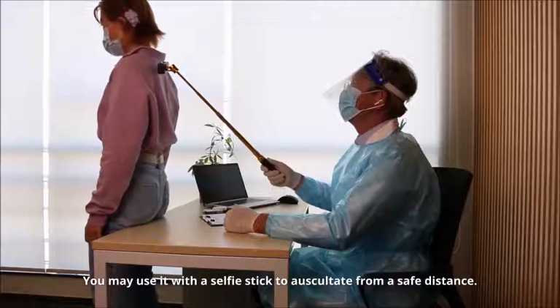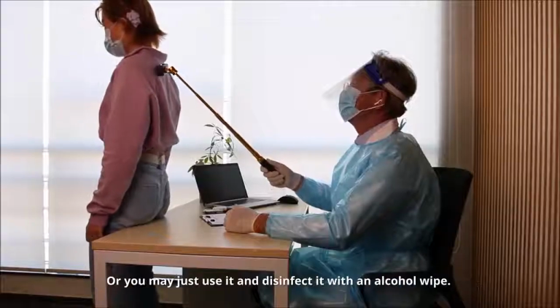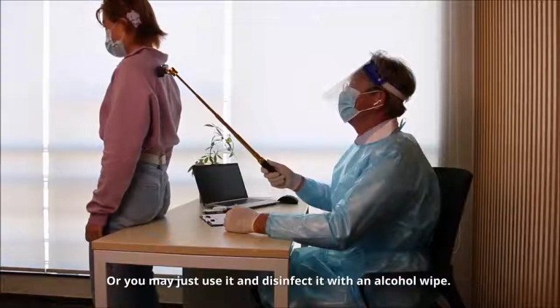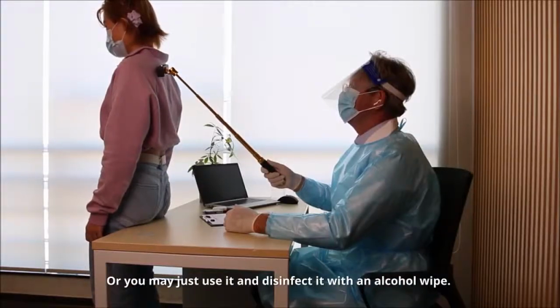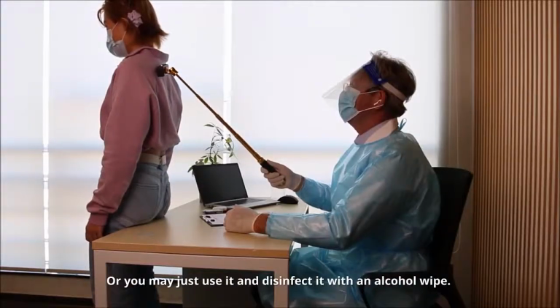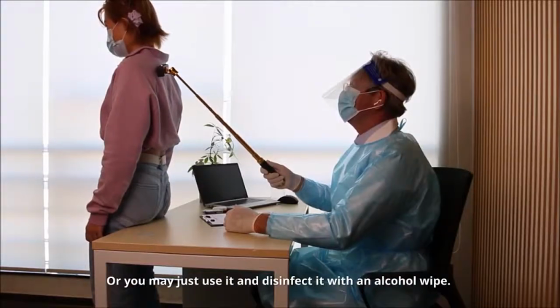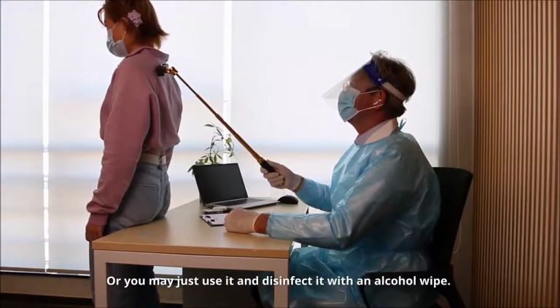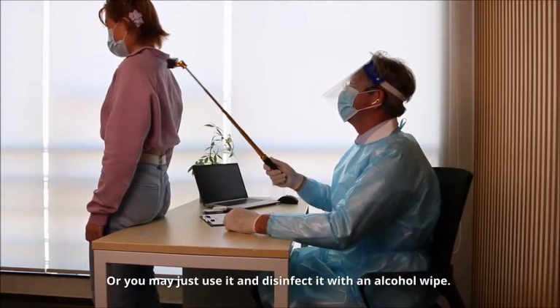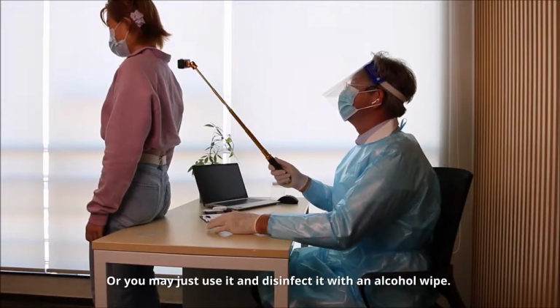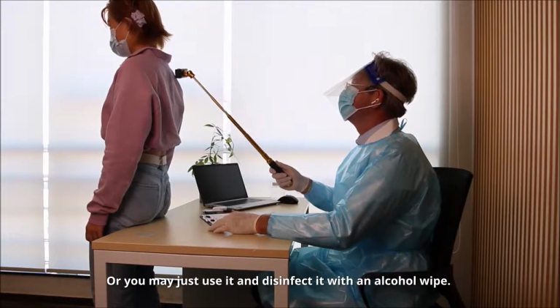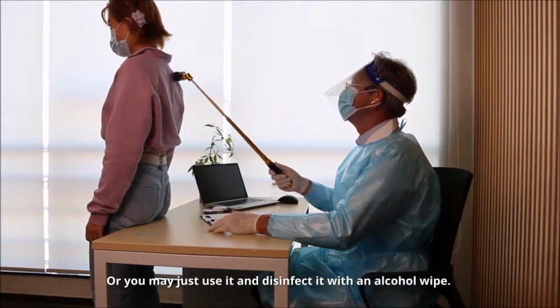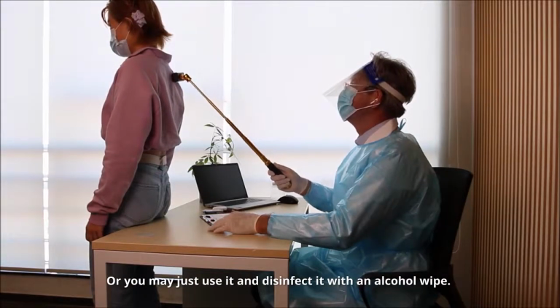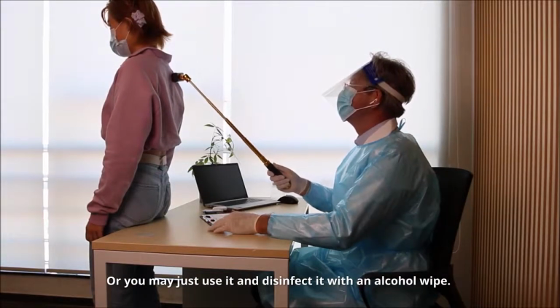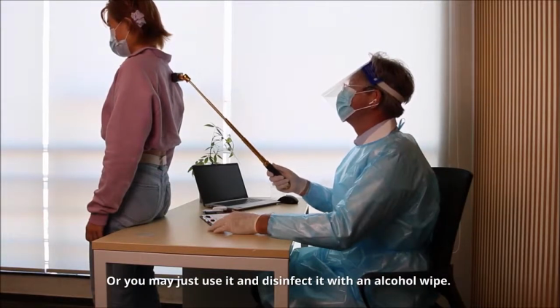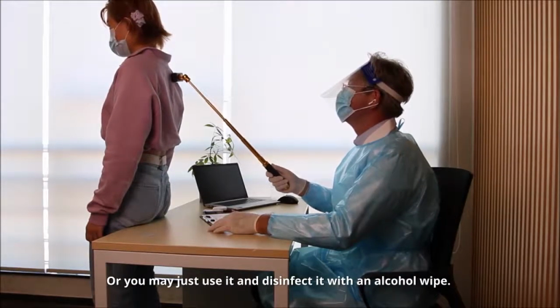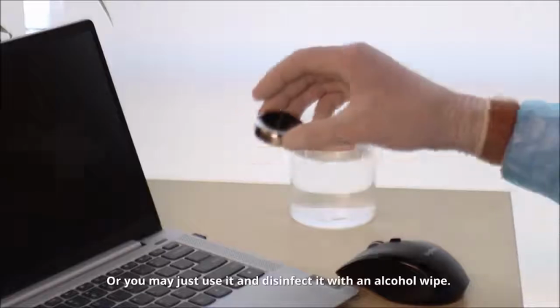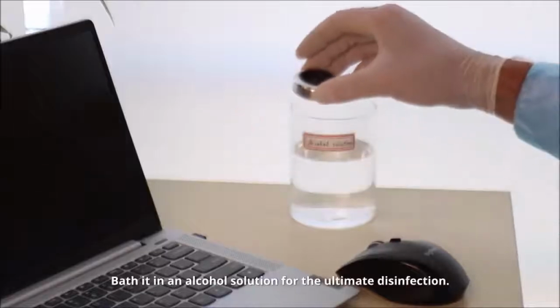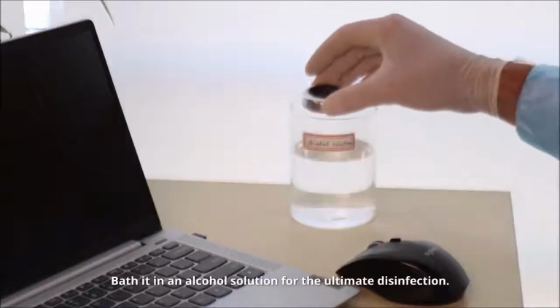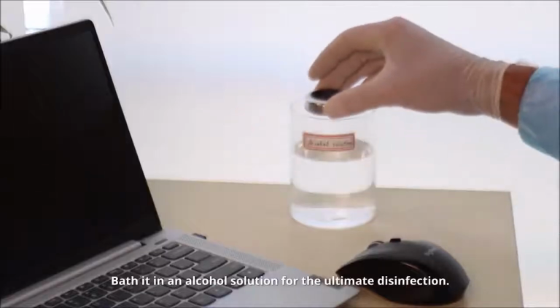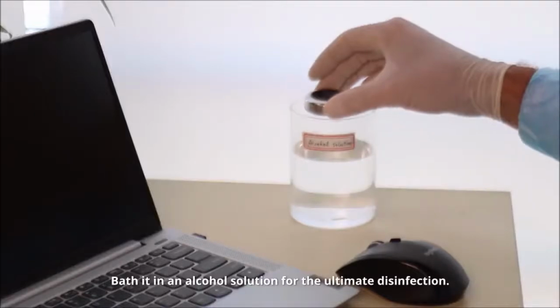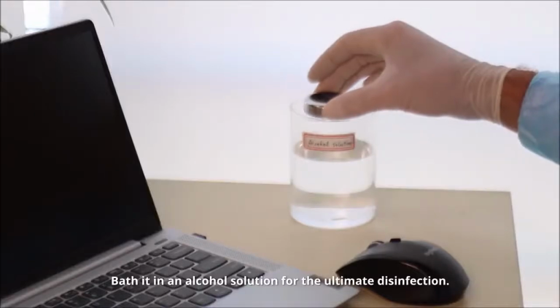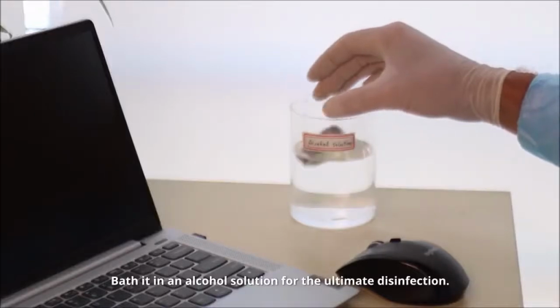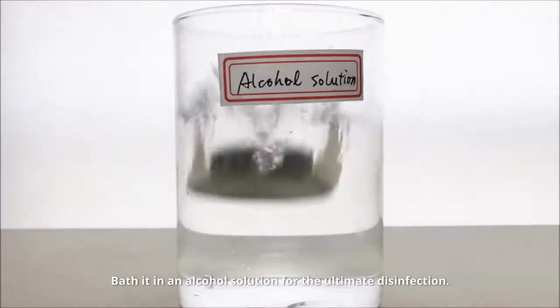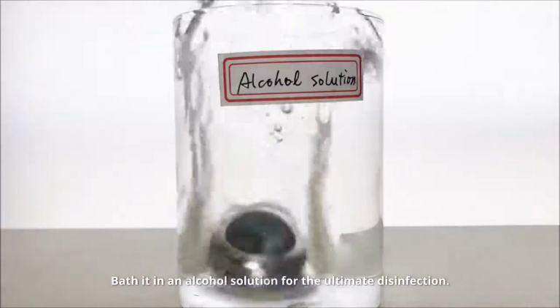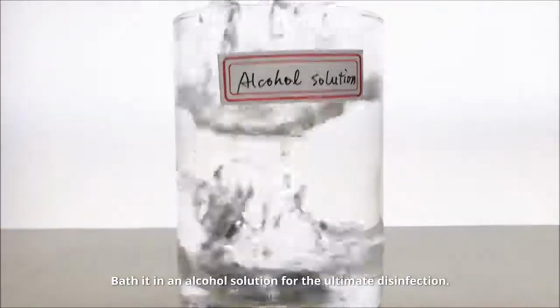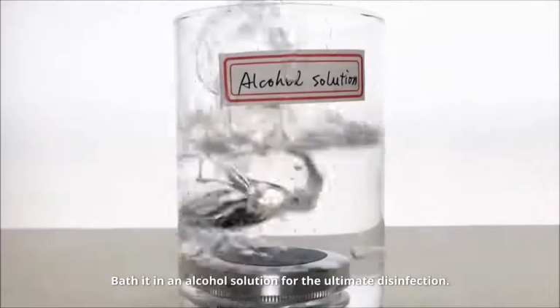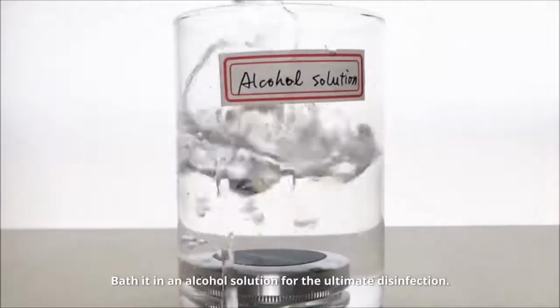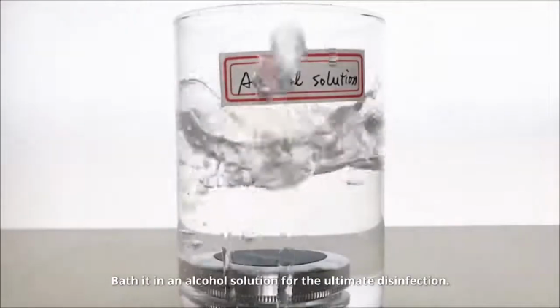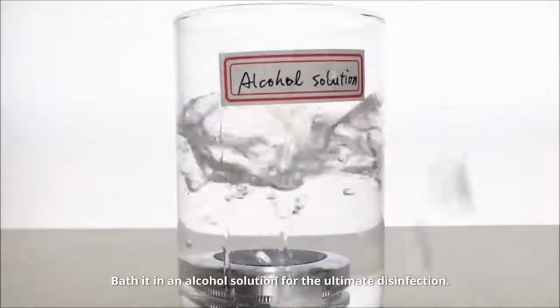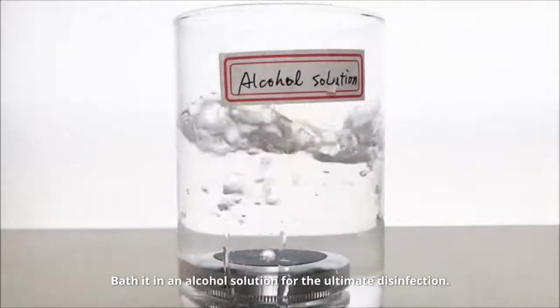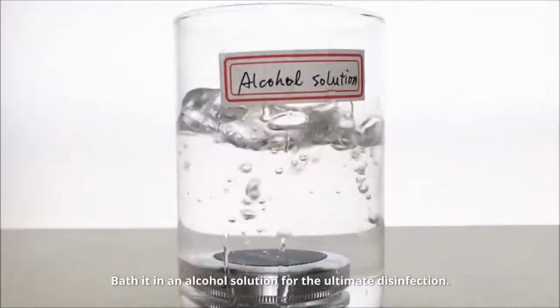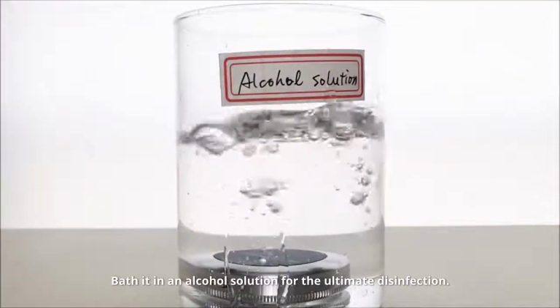Or you may just use it and disinfect it with an alcohol wipe. Bathe it in an alcohol solution for the ultimate disinfection.